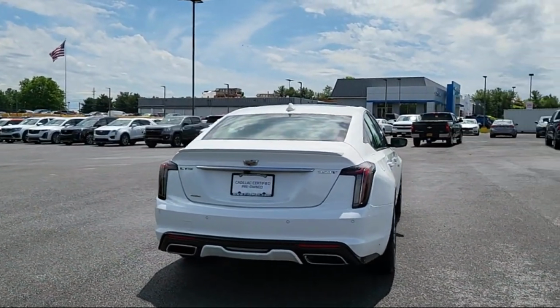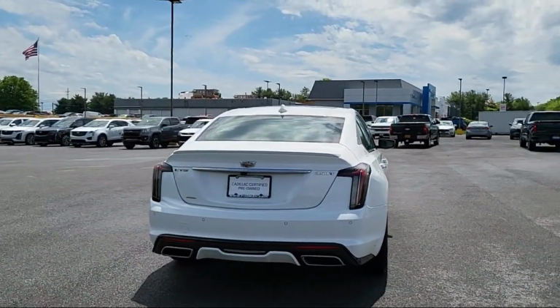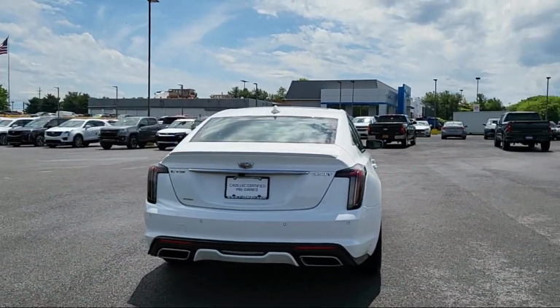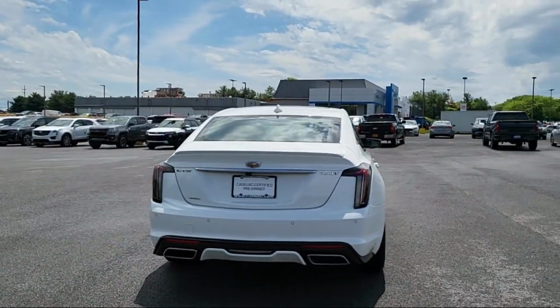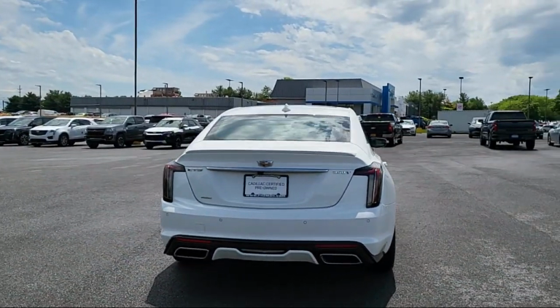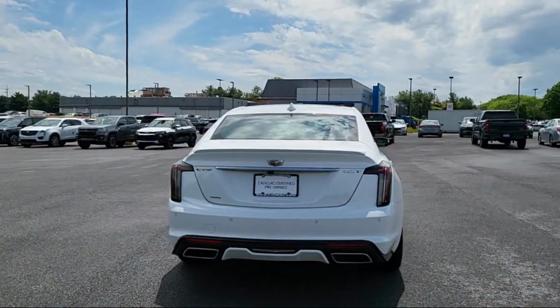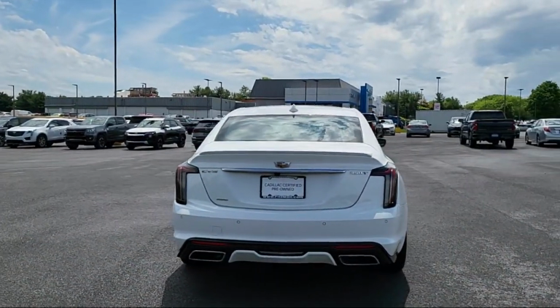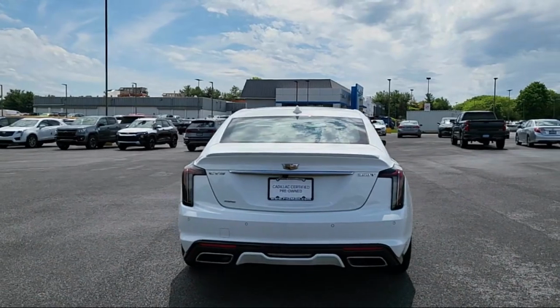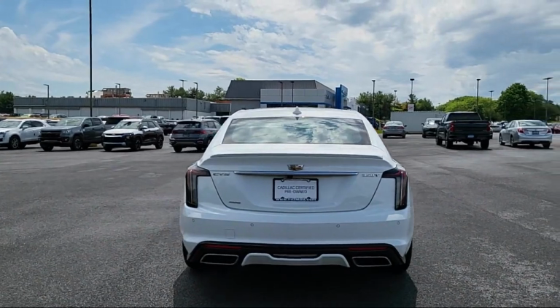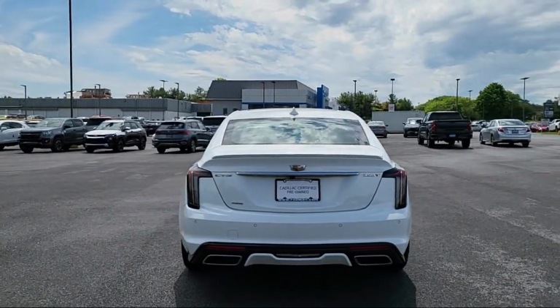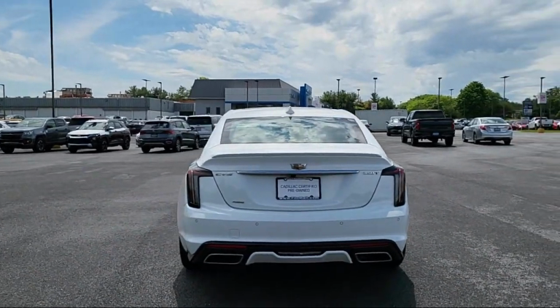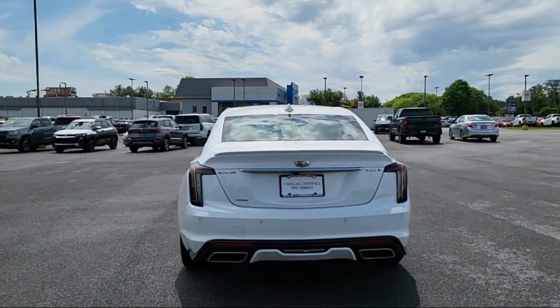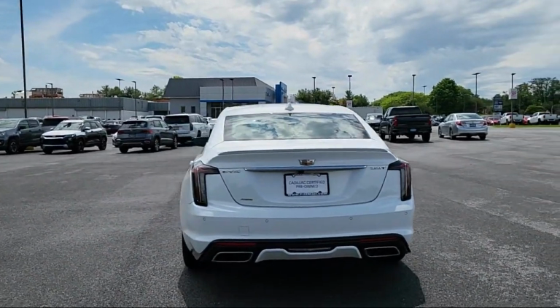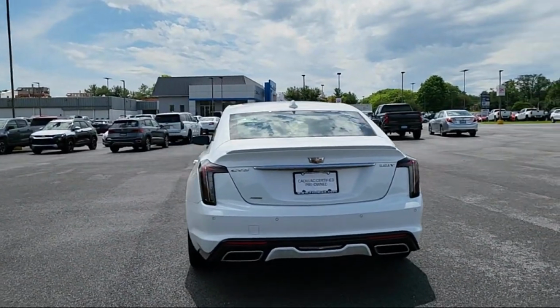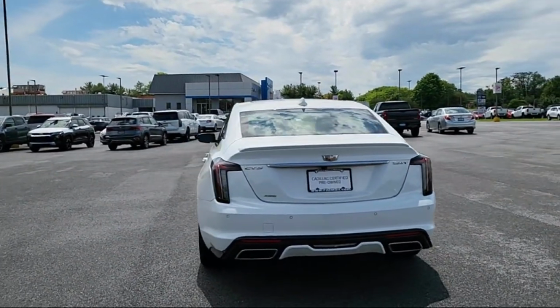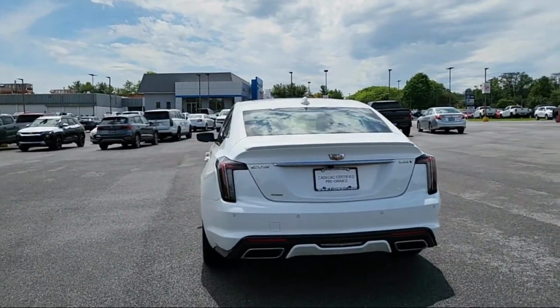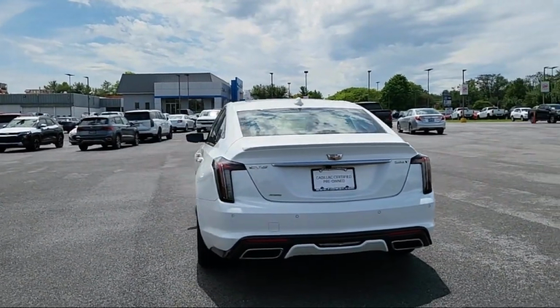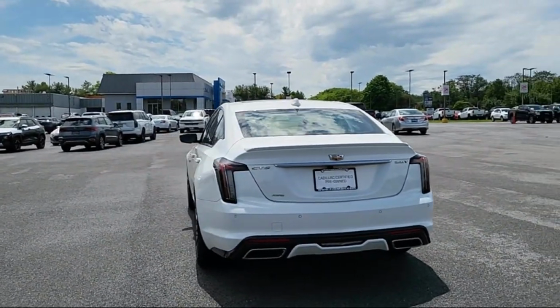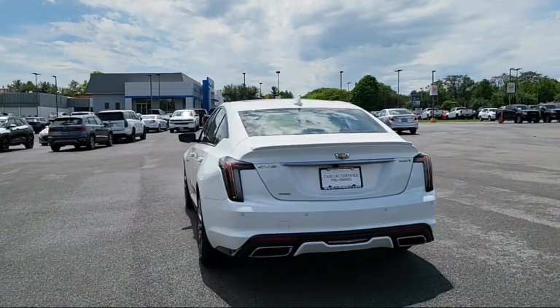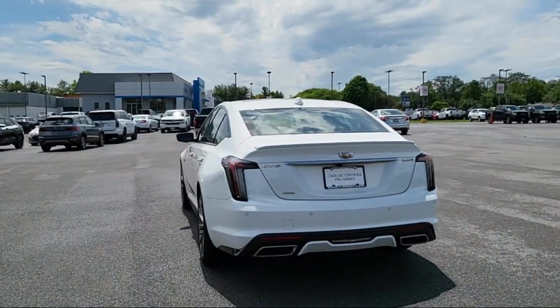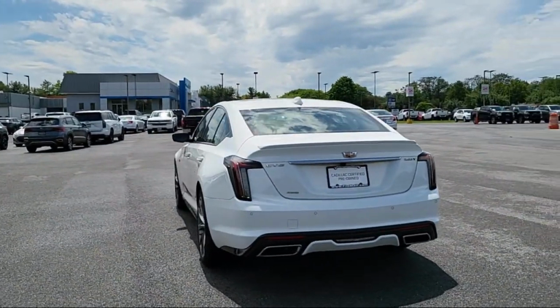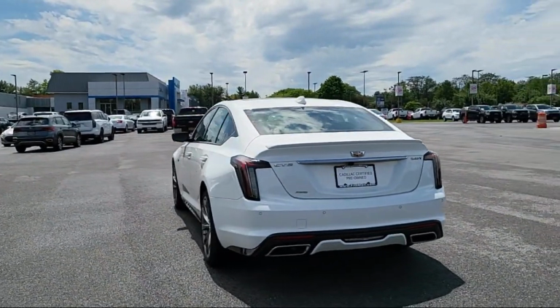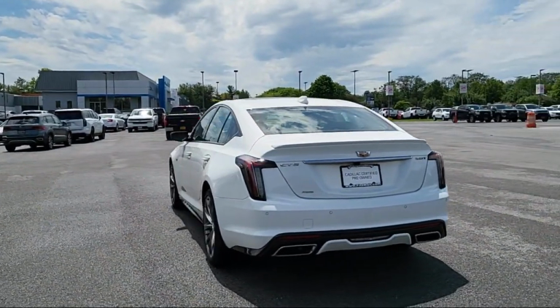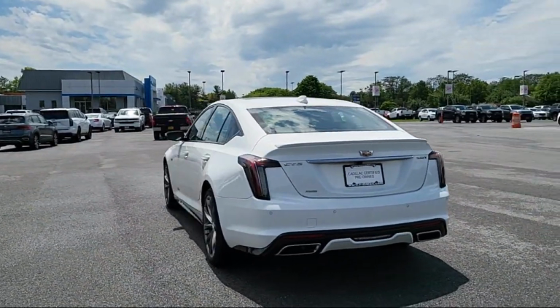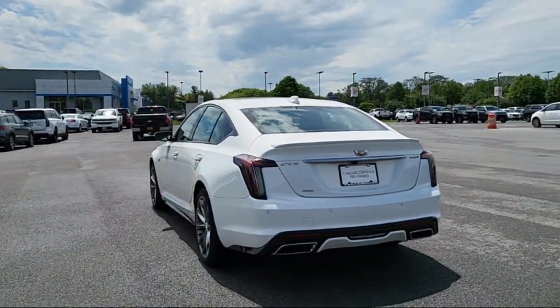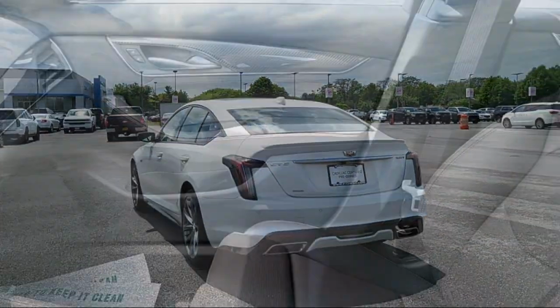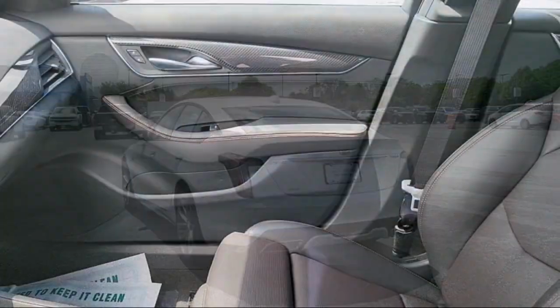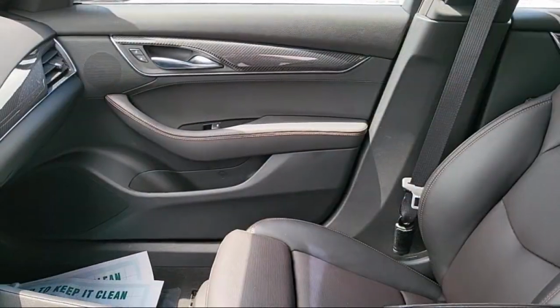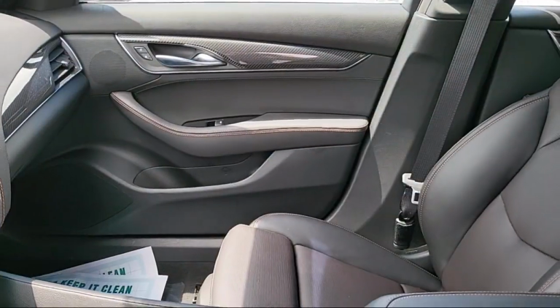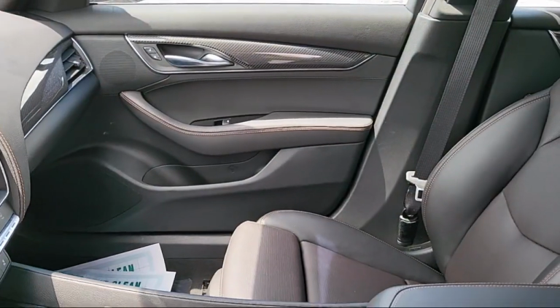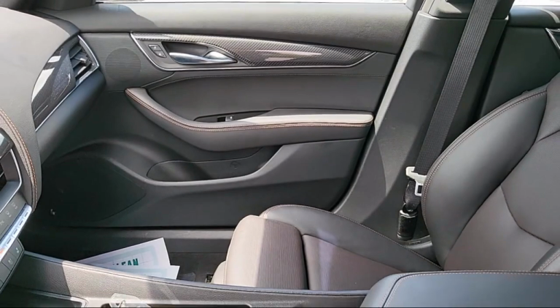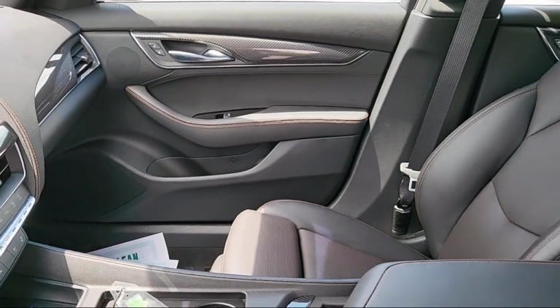Tilt and telescopic steering wheel, drive mode selector, Android Auto, and has less than 20,000 miles on the odometer.